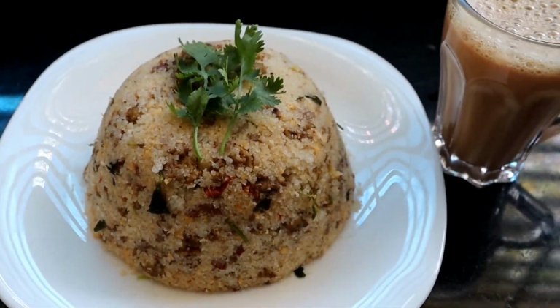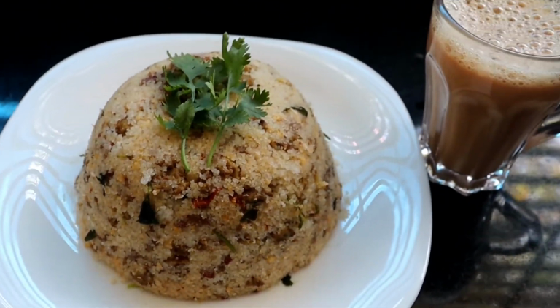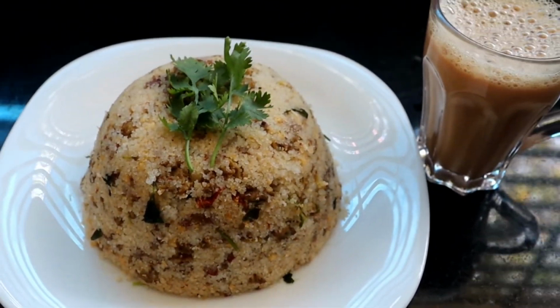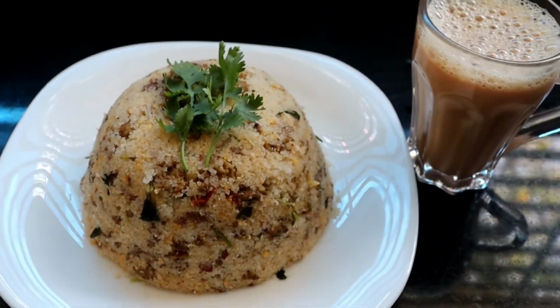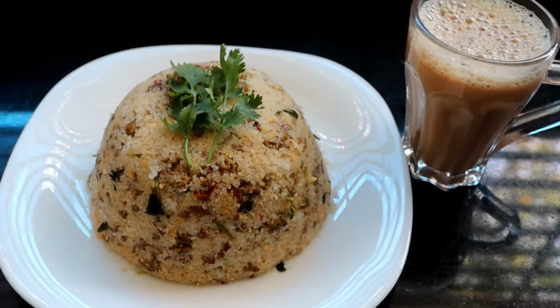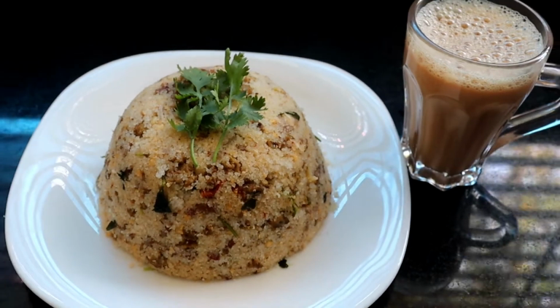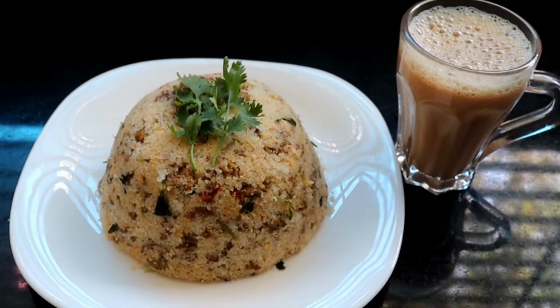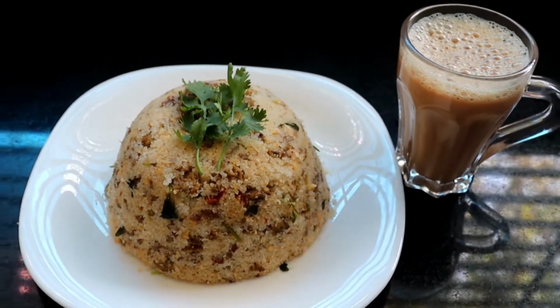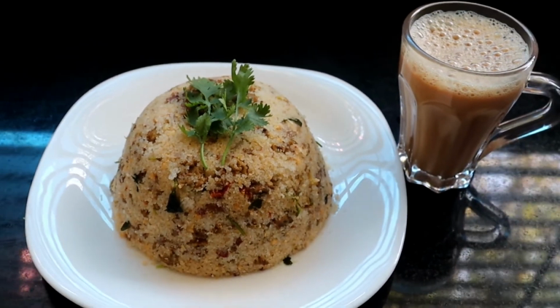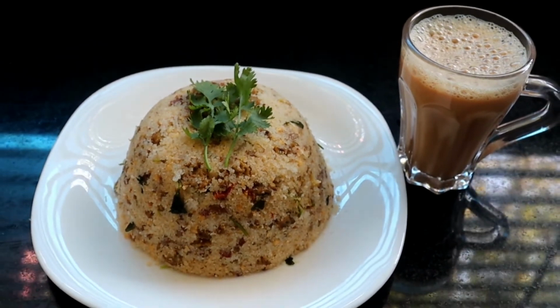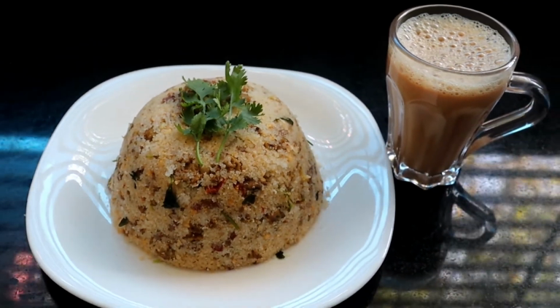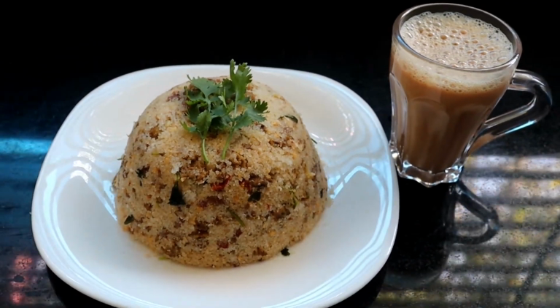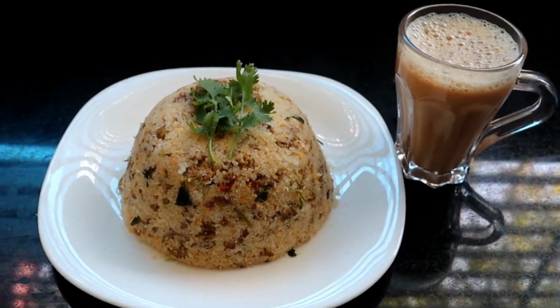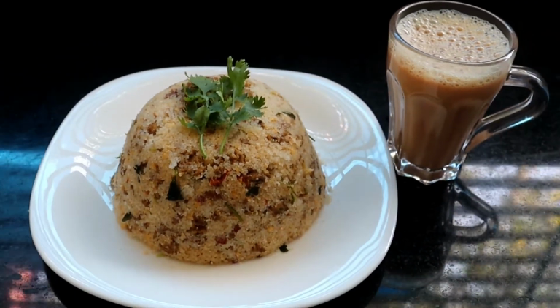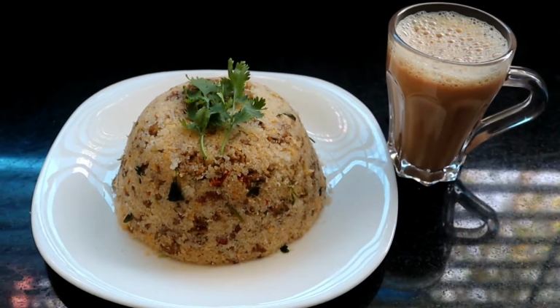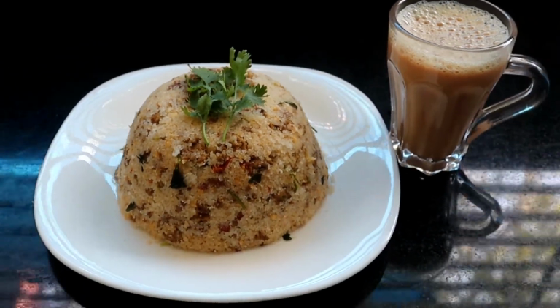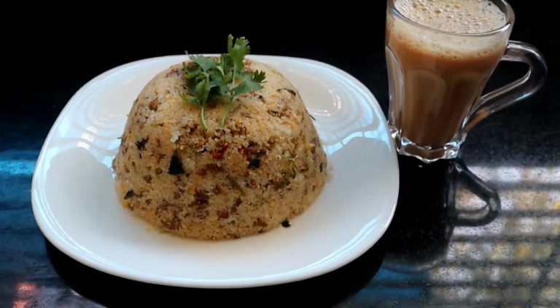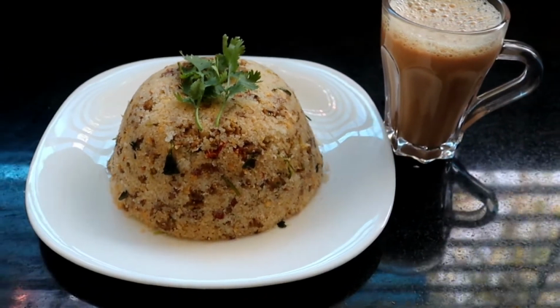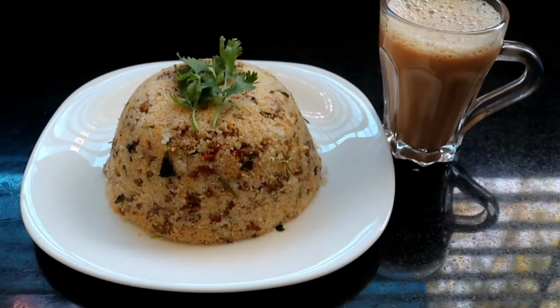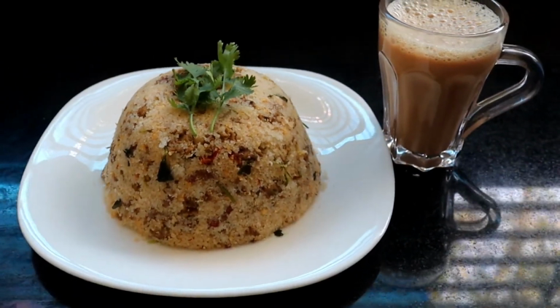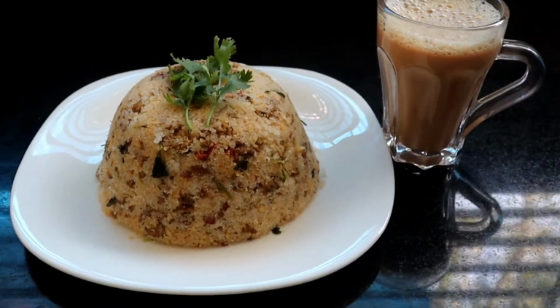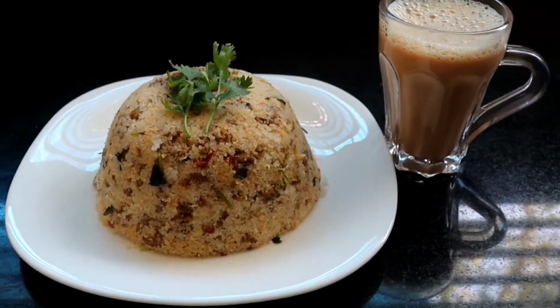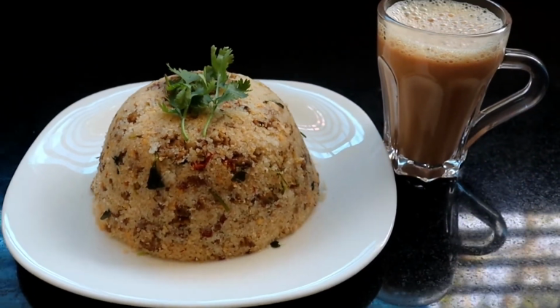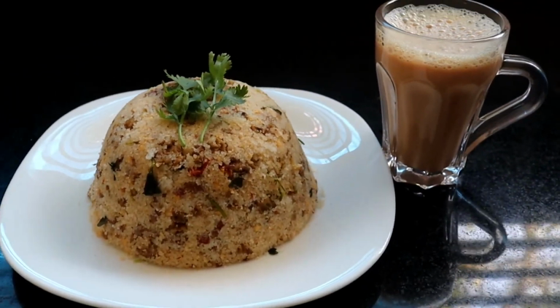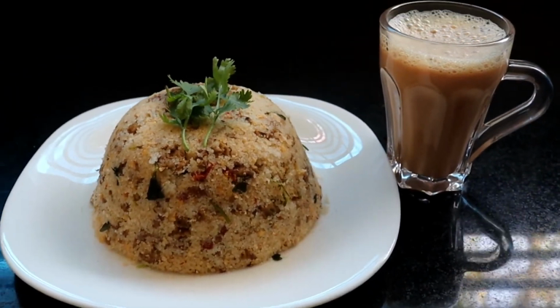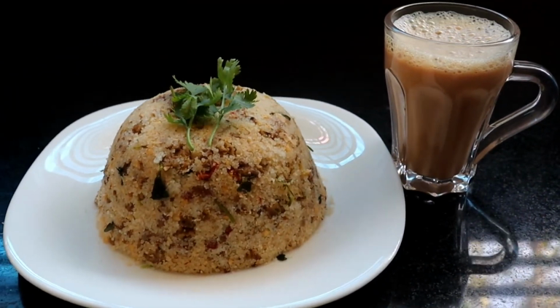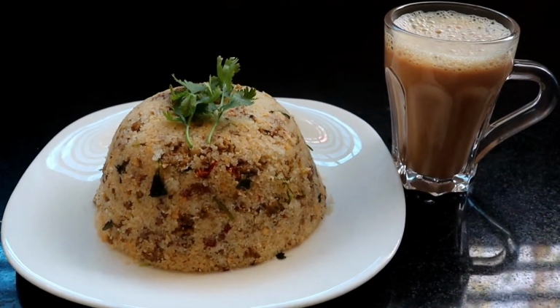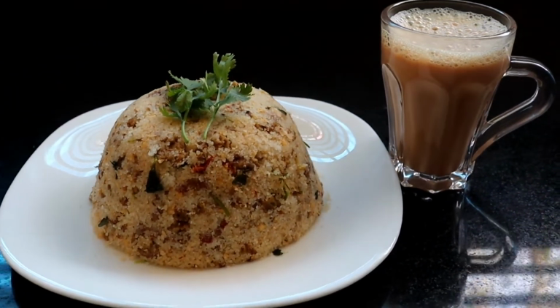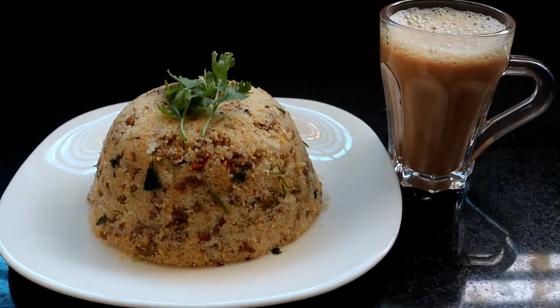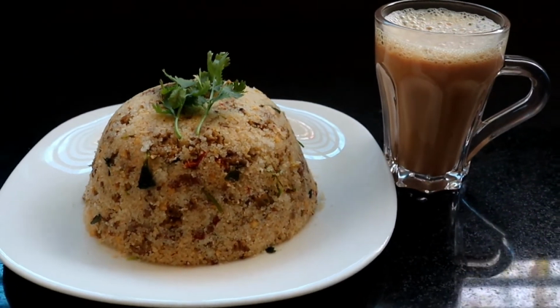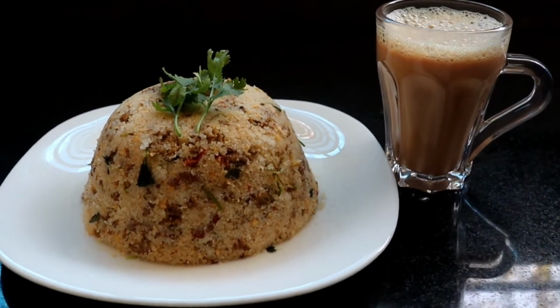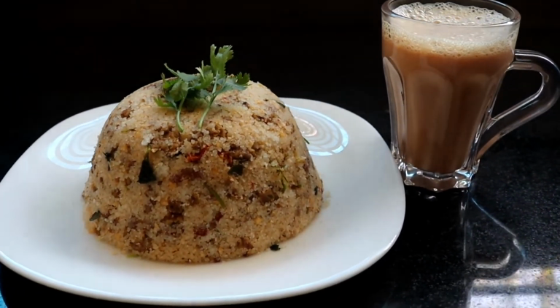Now, we are going to eat a biryani — chicken biryani, mutton biryani, beef biryani.